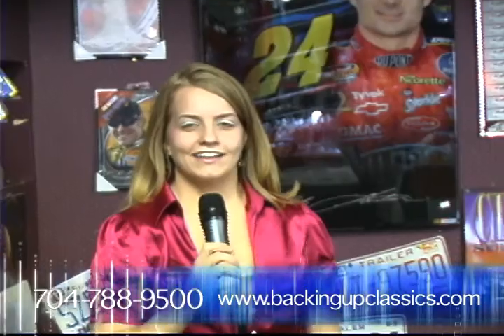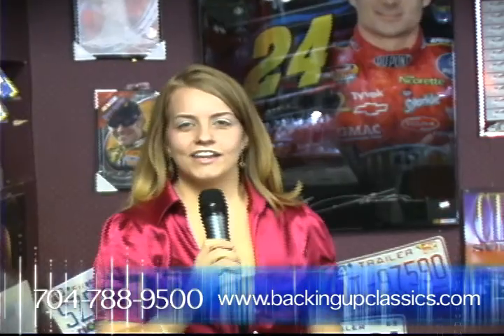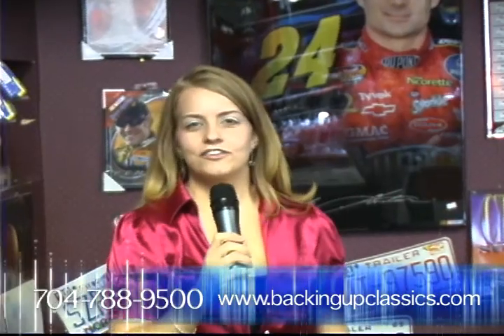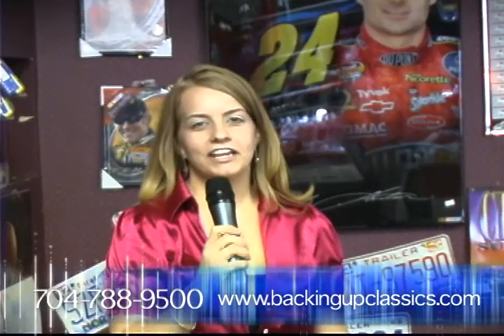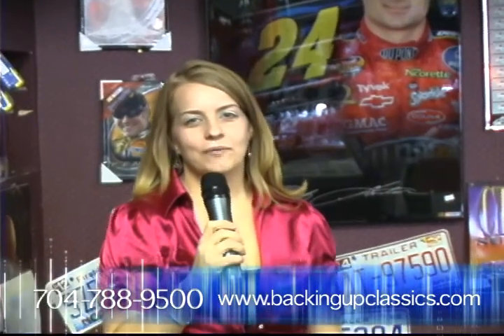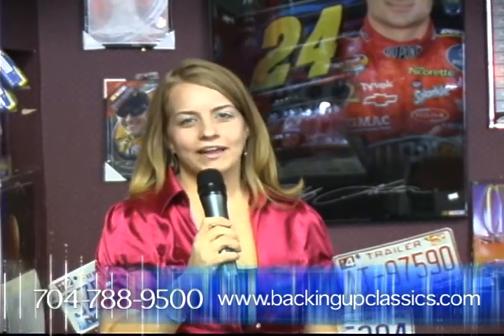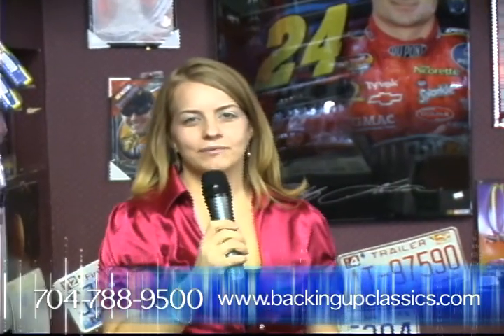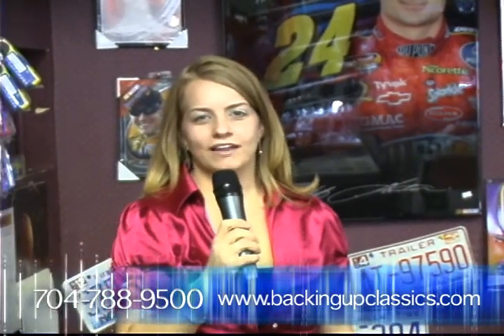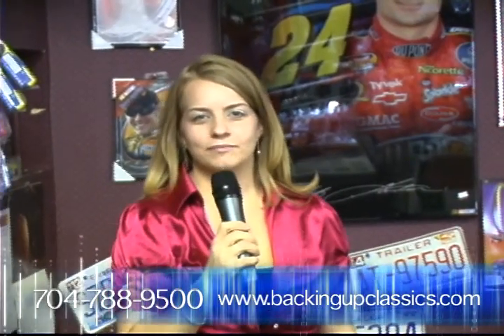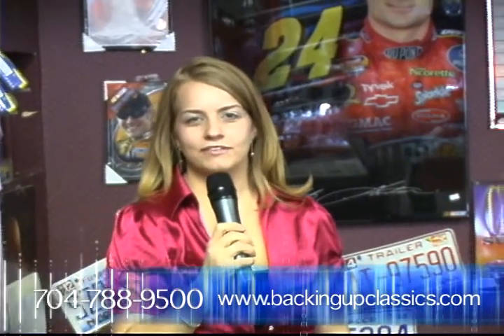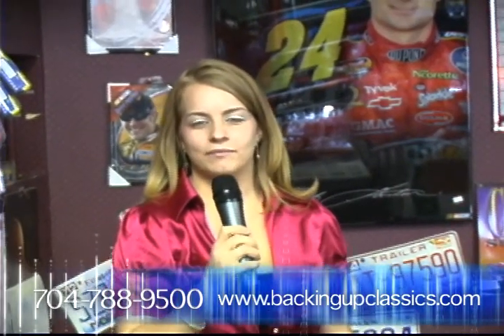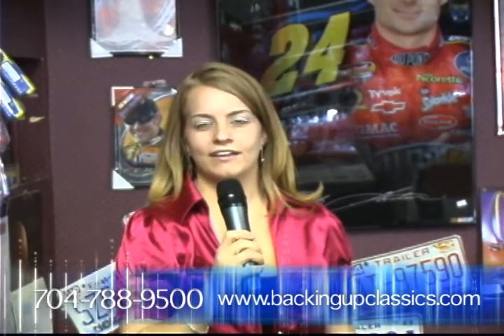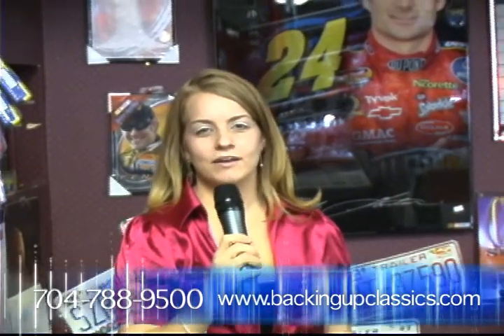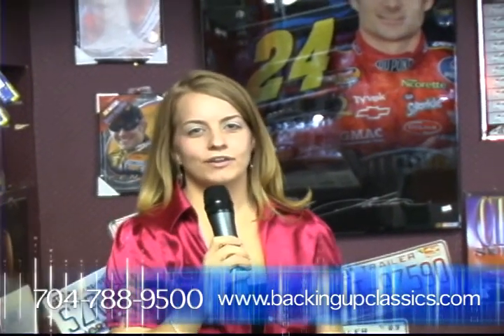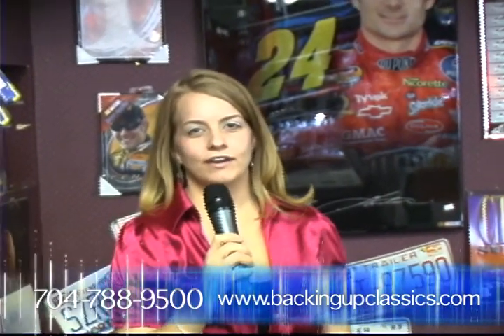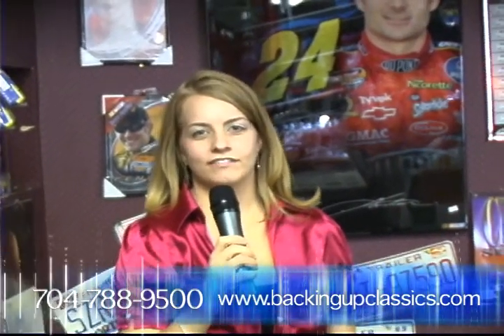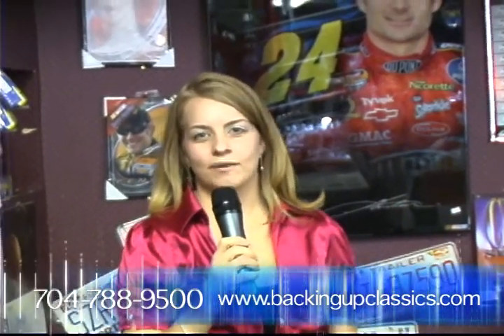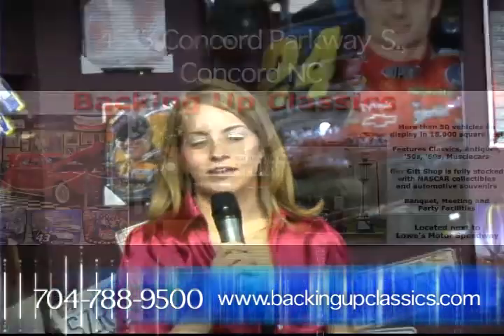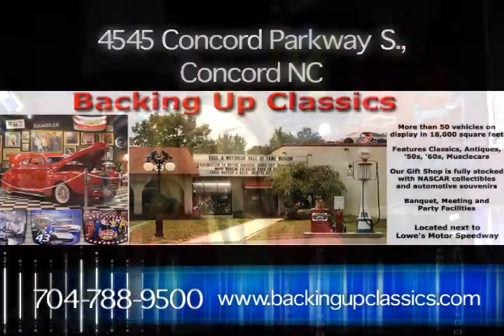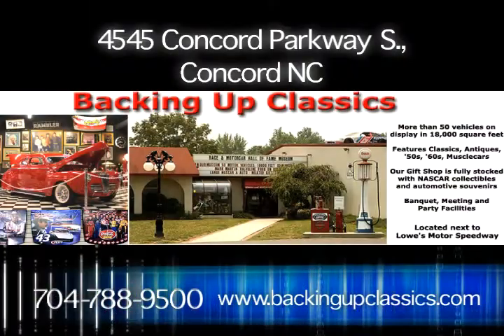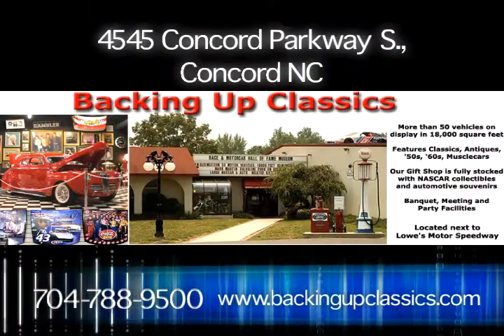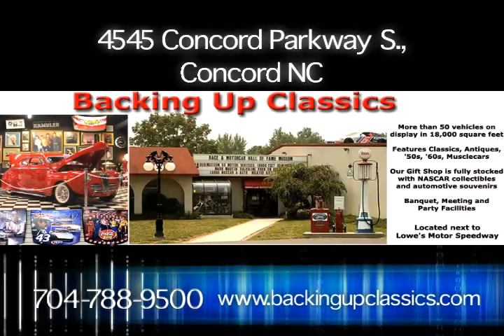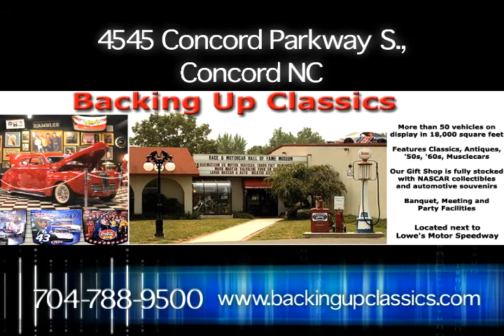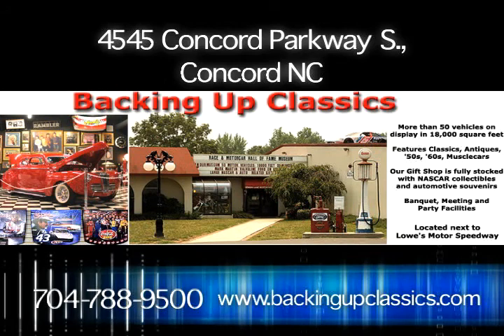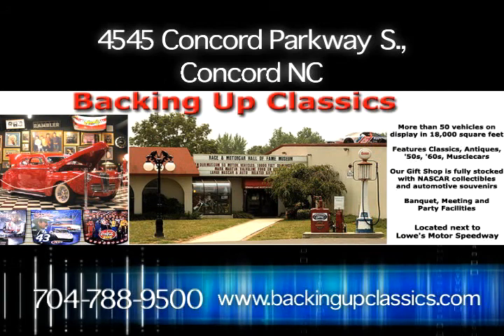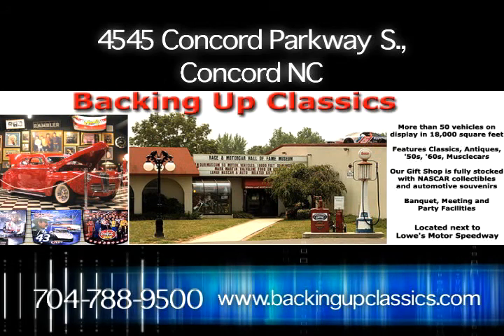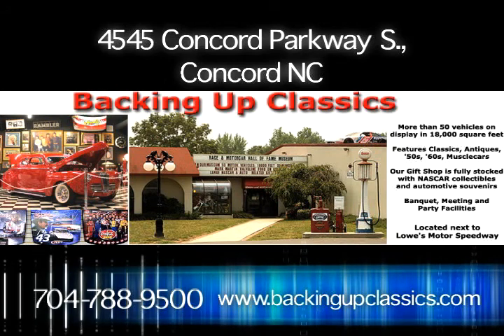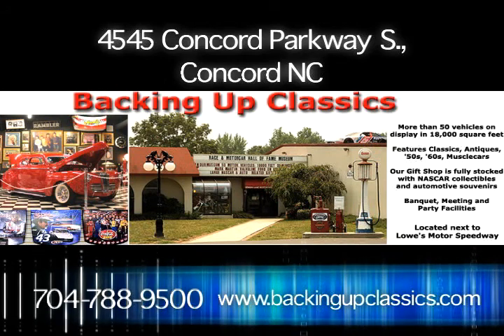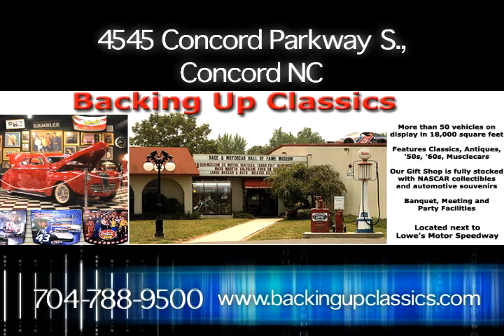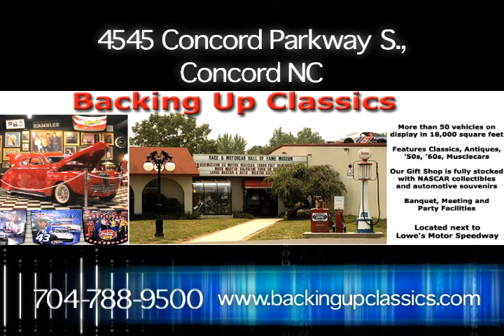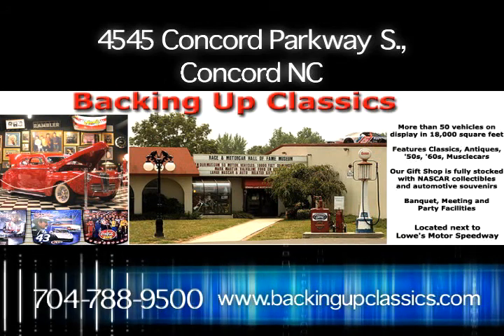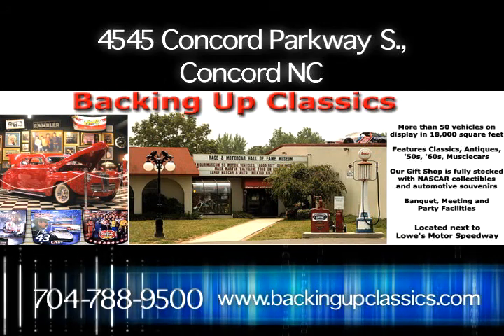Thanks for checking out Backing Up Classics Museum. Next time you're in the area, stop by and see us. We're located next to Lowe's Motor Speedway. Hope to see you soon.